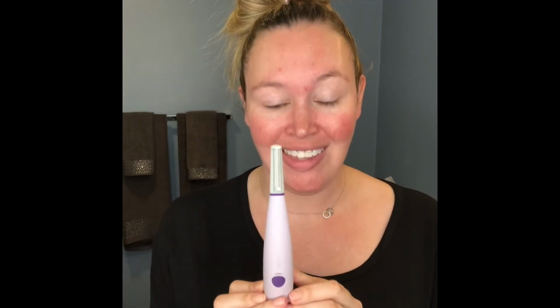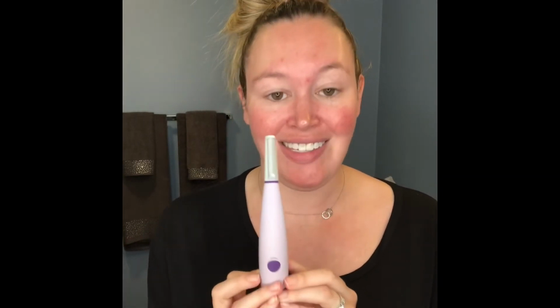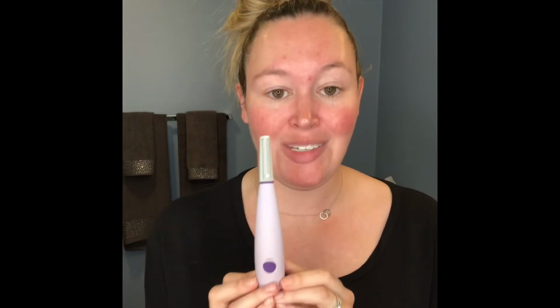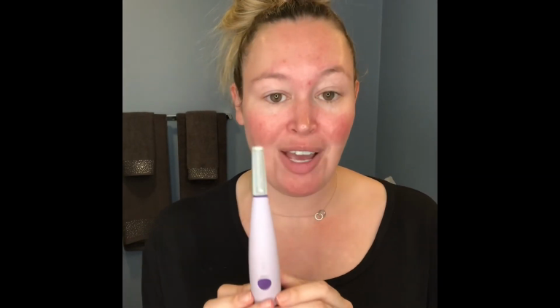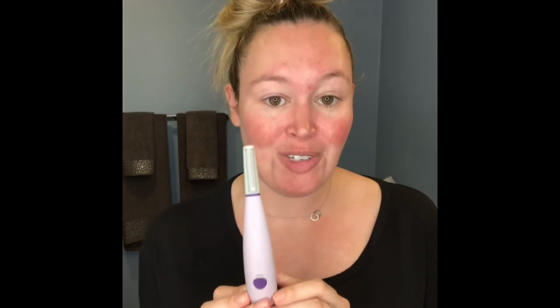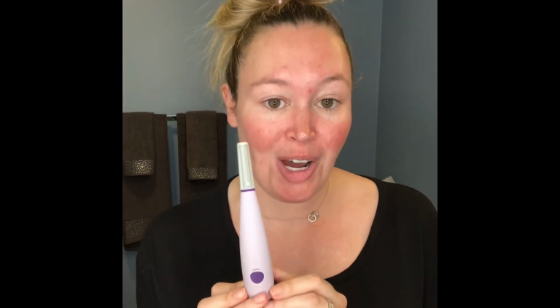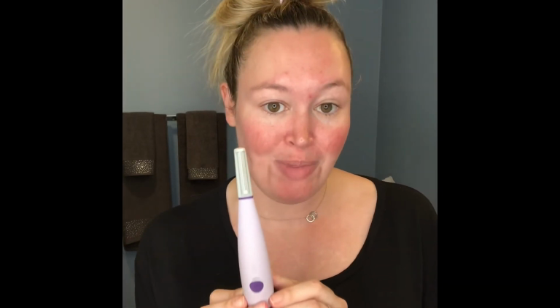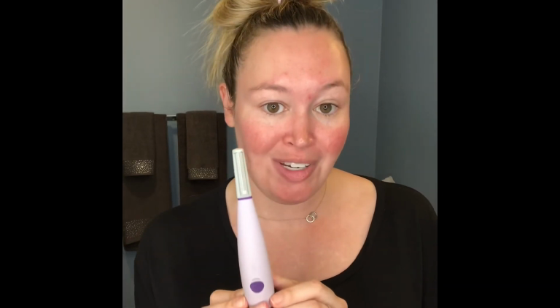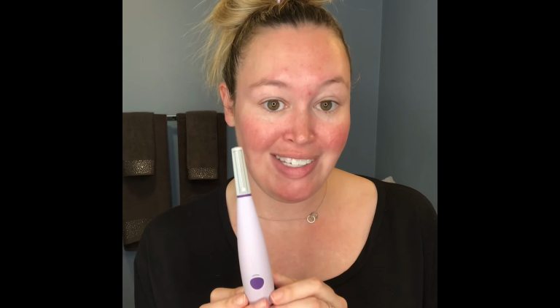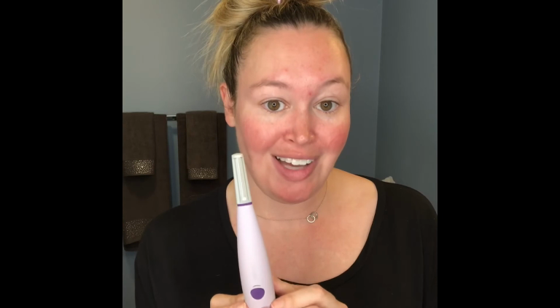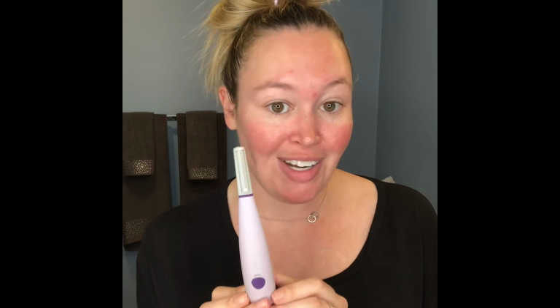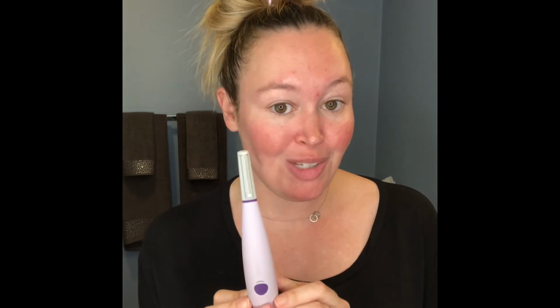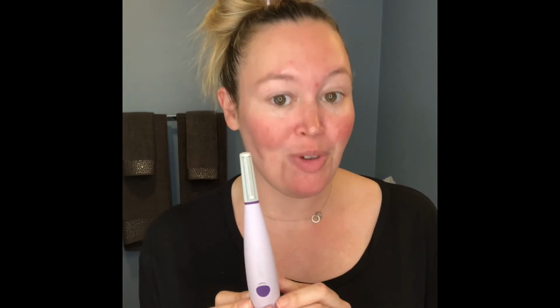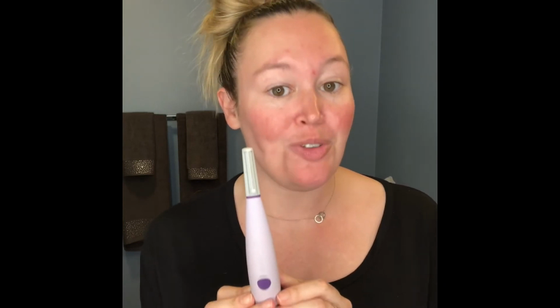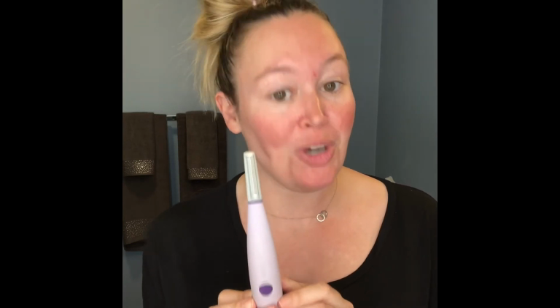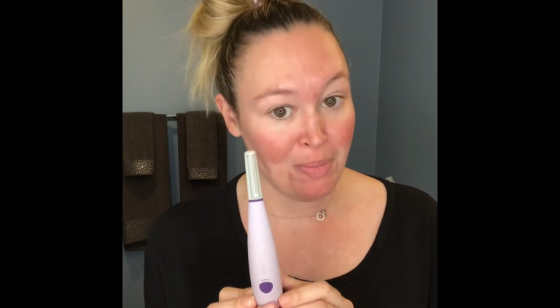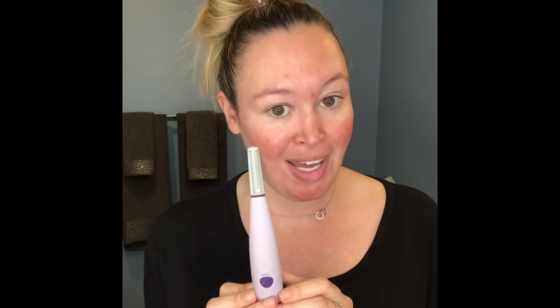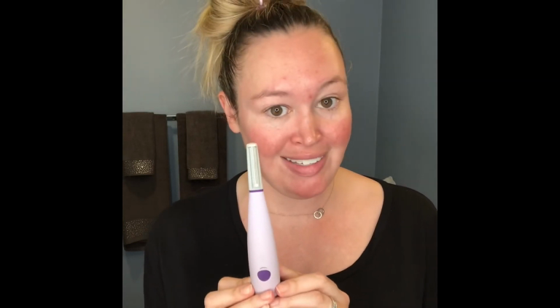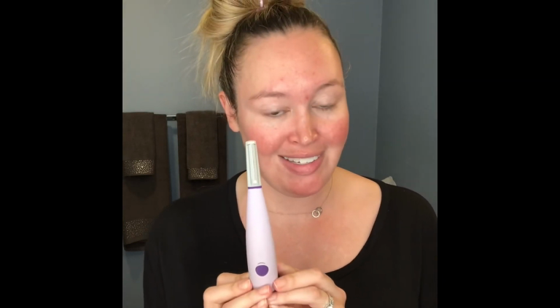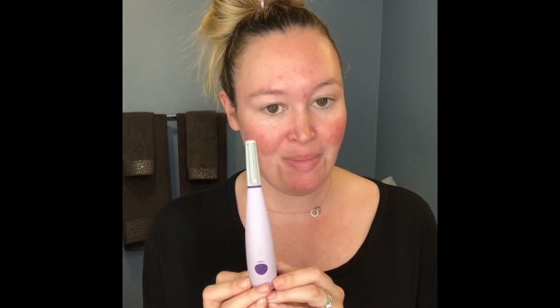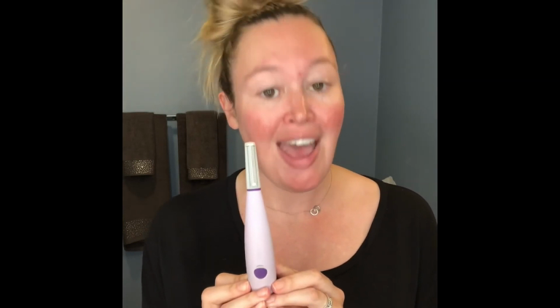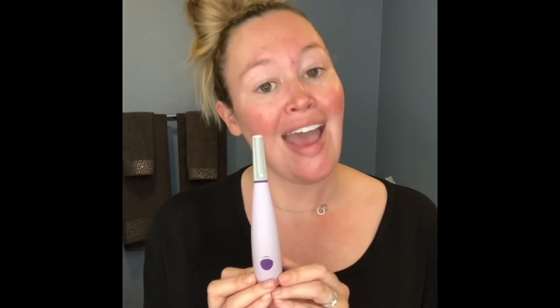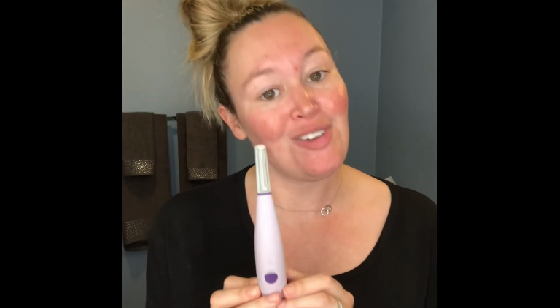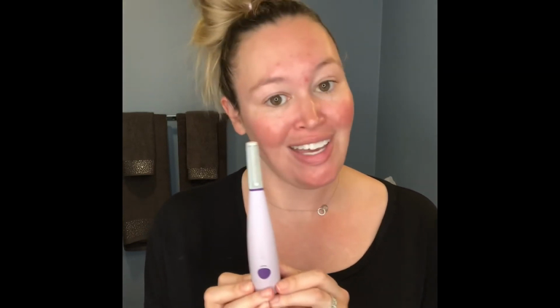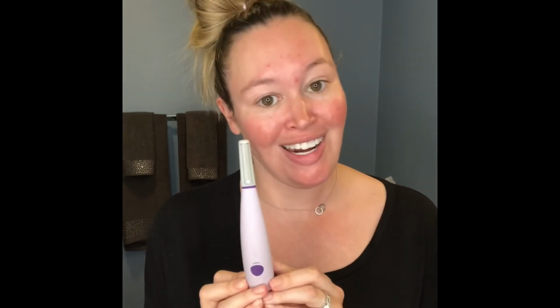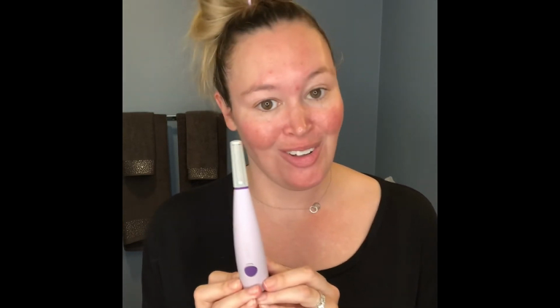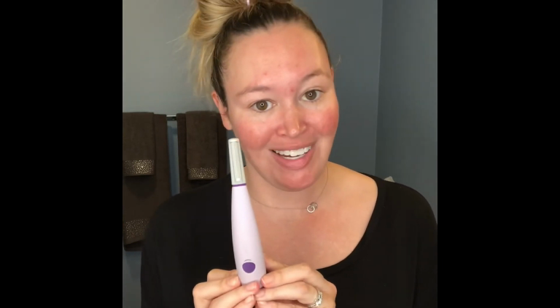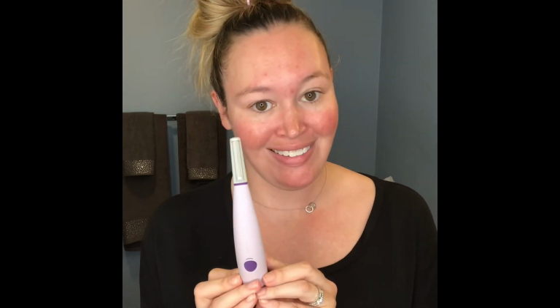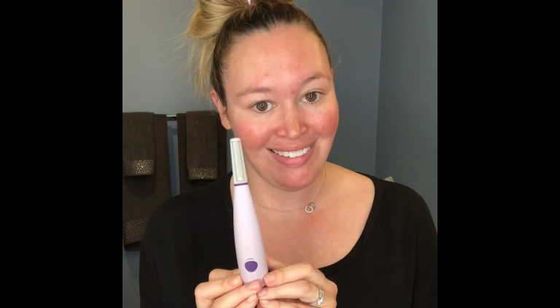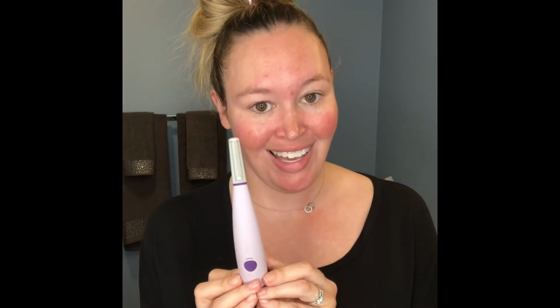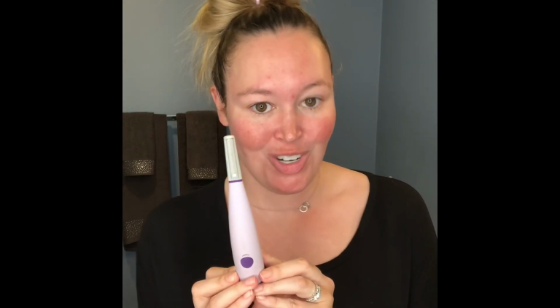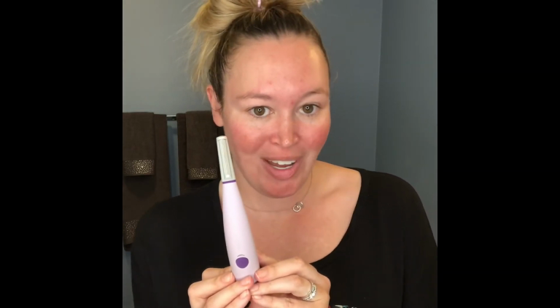Again, this is Michael Todd Beauty's Sonic Smooth Derma Planning System and you can get it at Ulta. Enjoy! Bye!